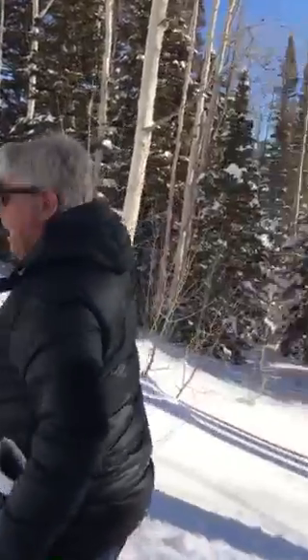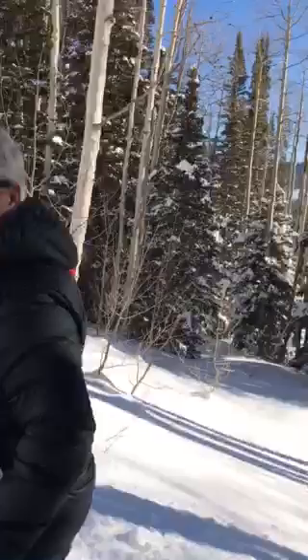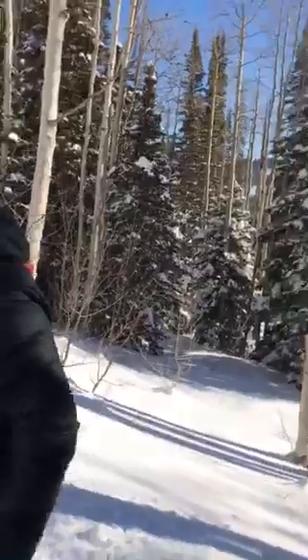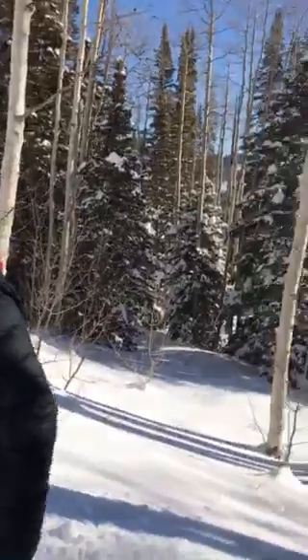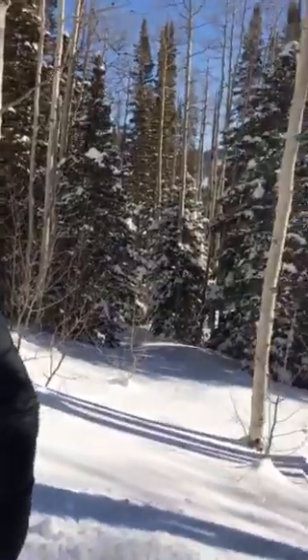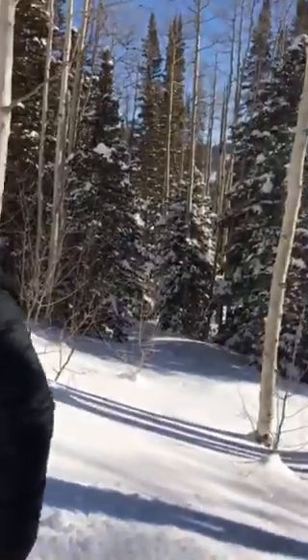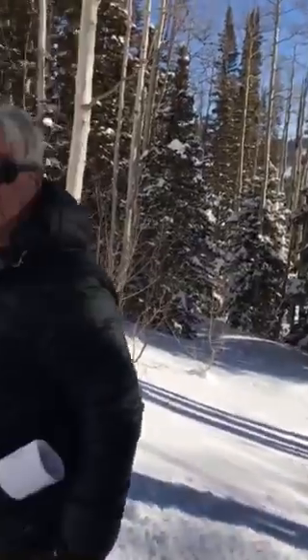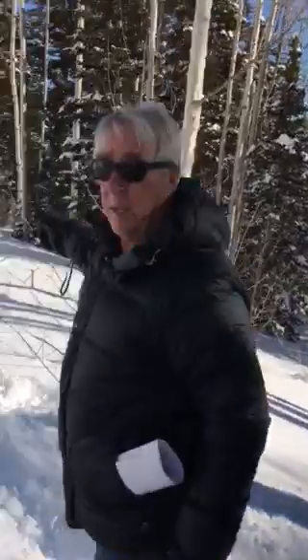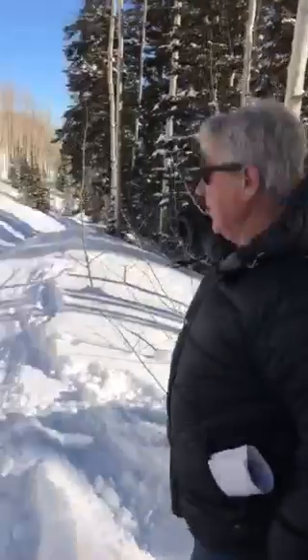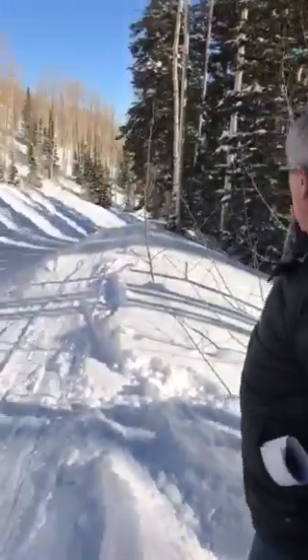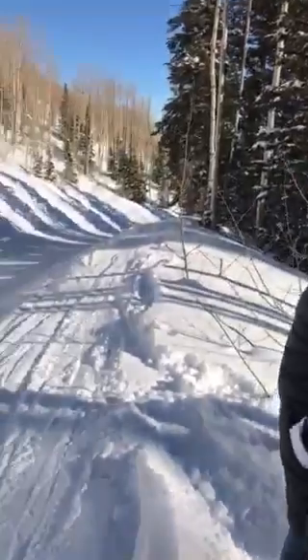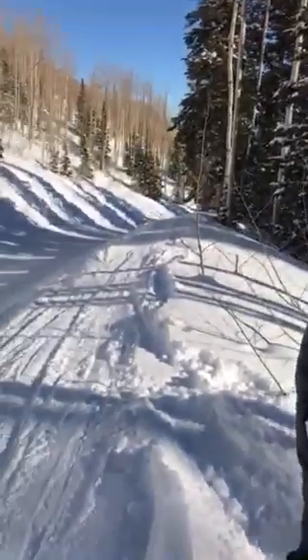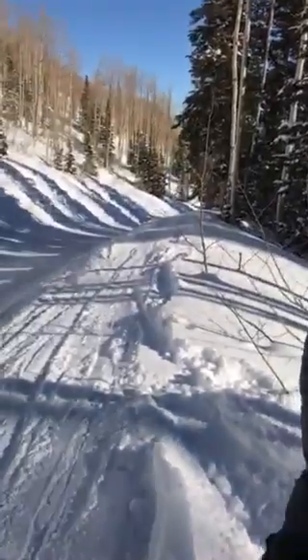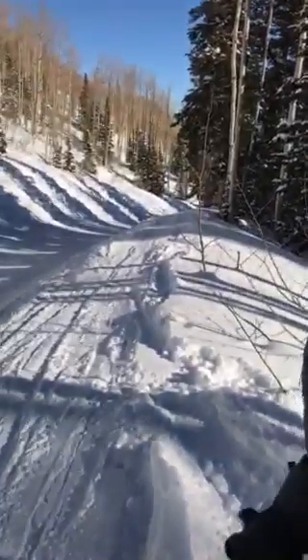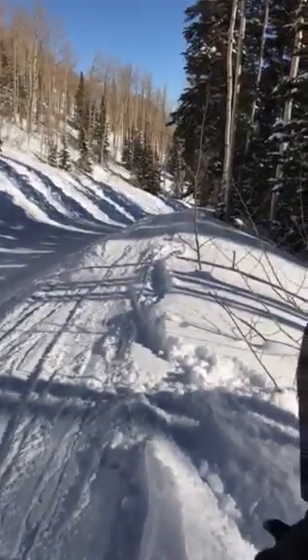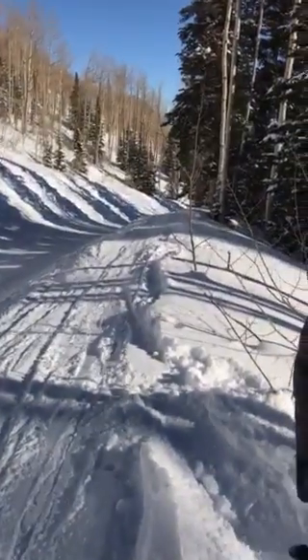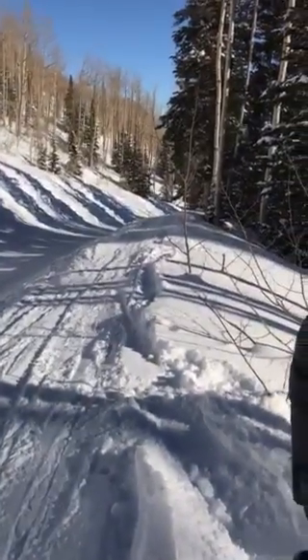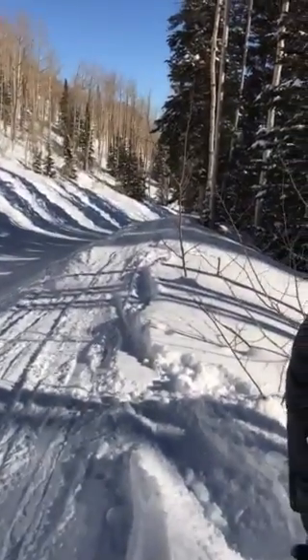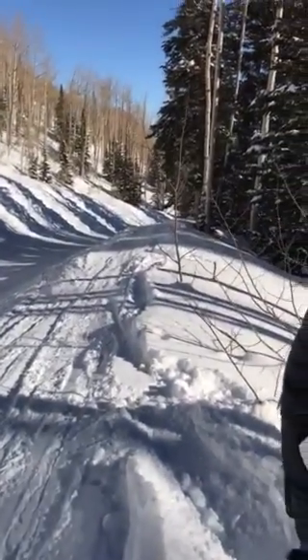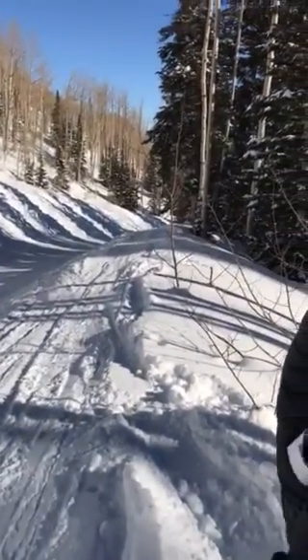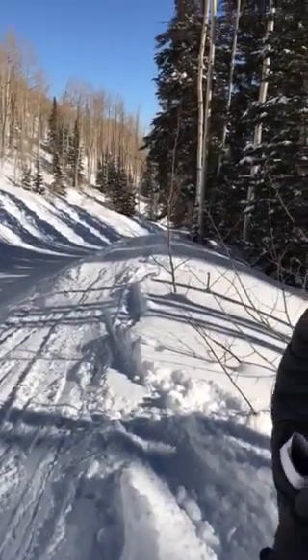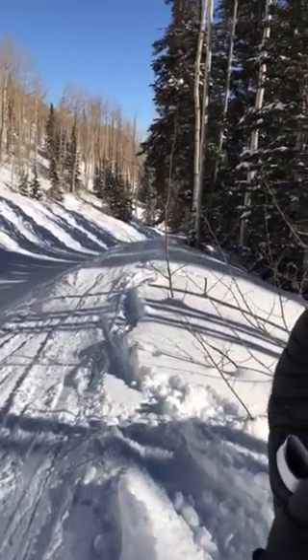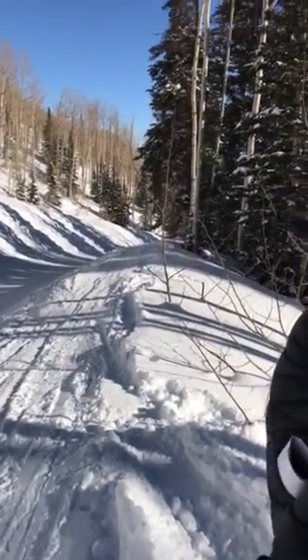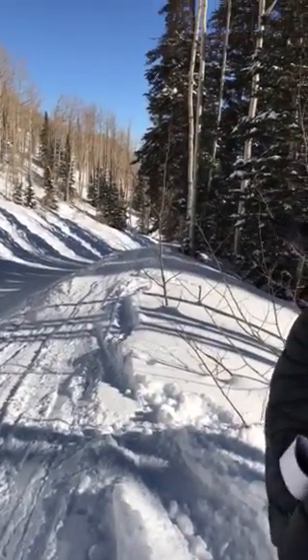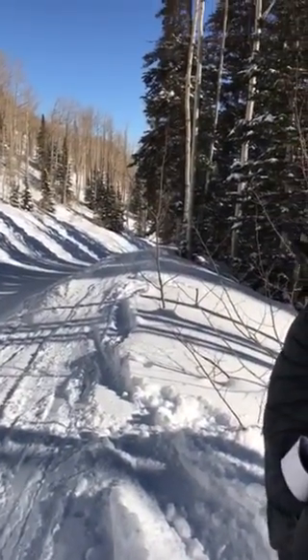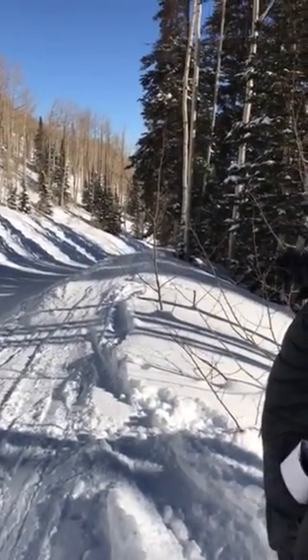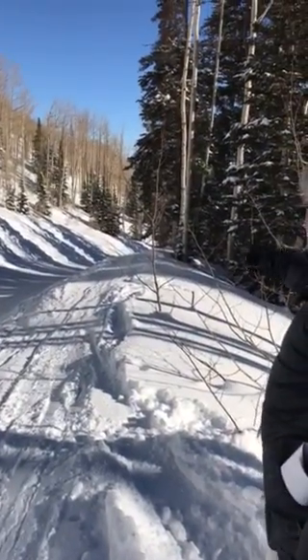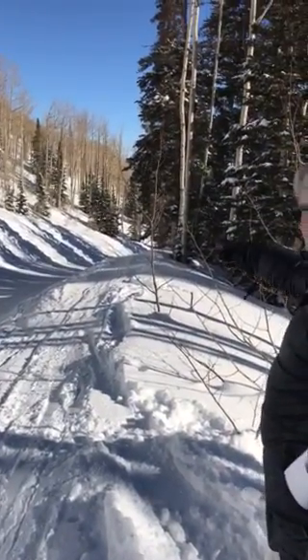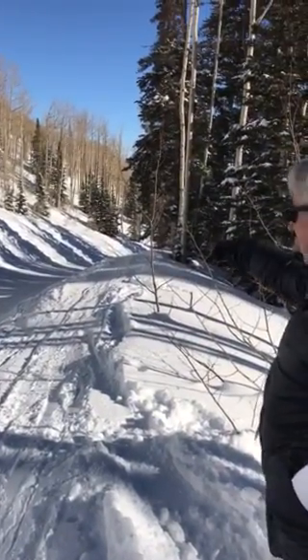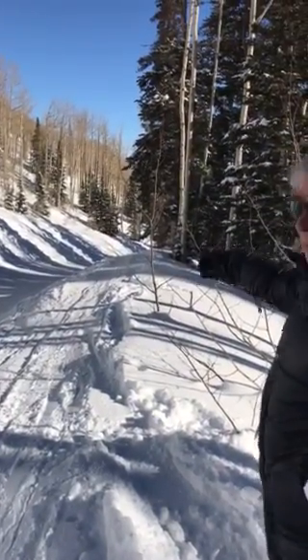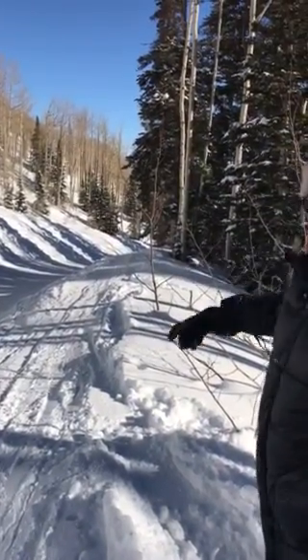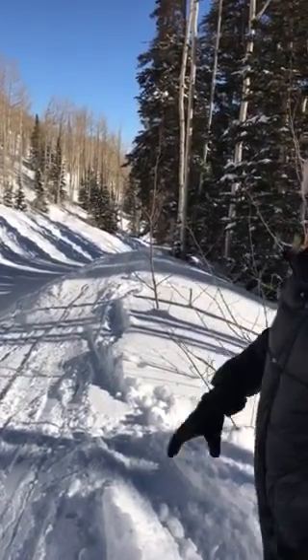They're suggesting ski access out there because we are dropping — you can see the pitch.